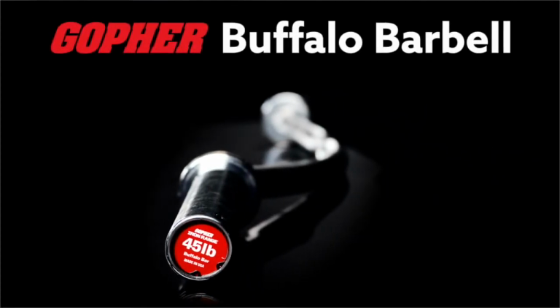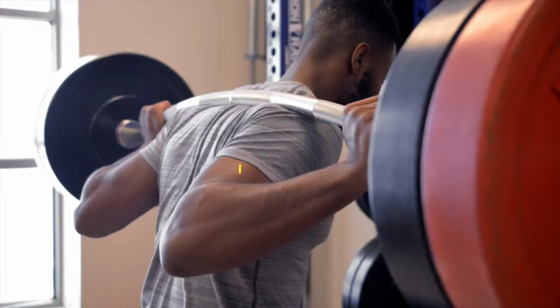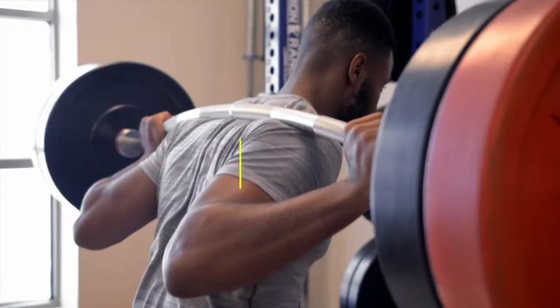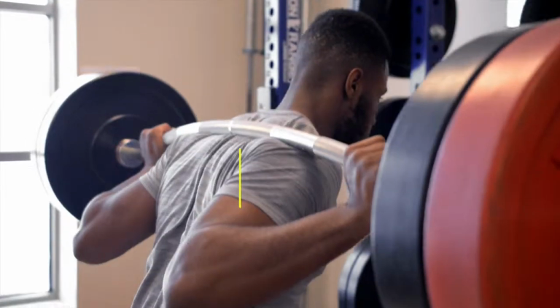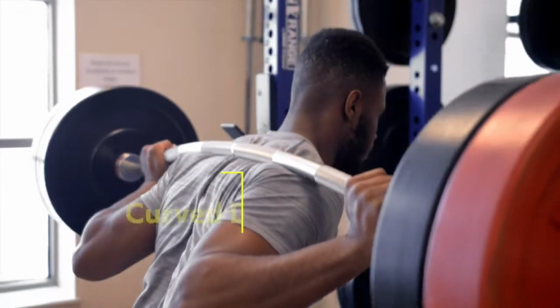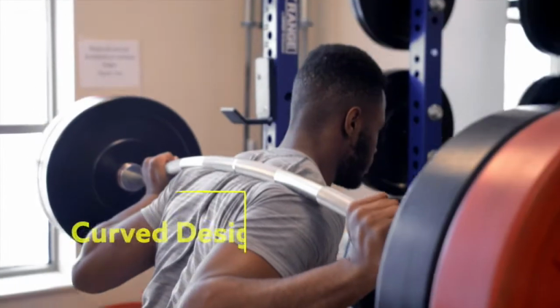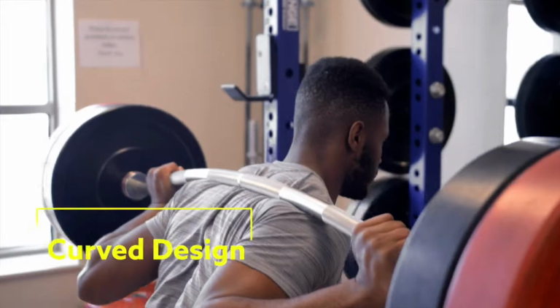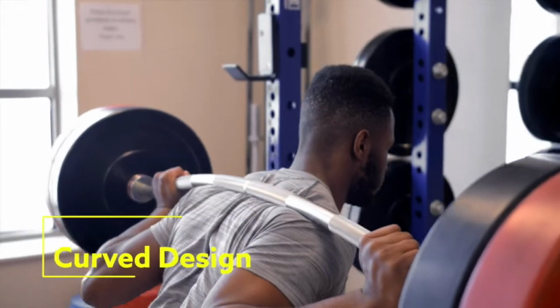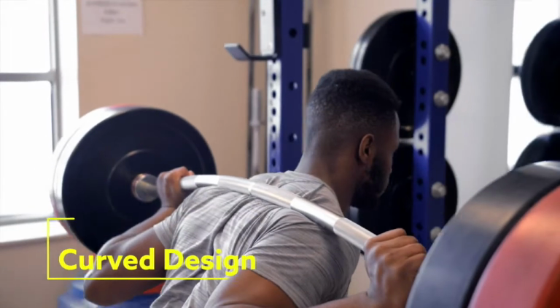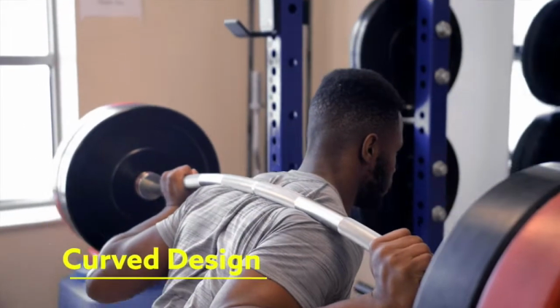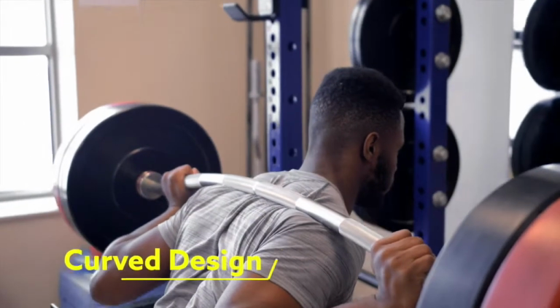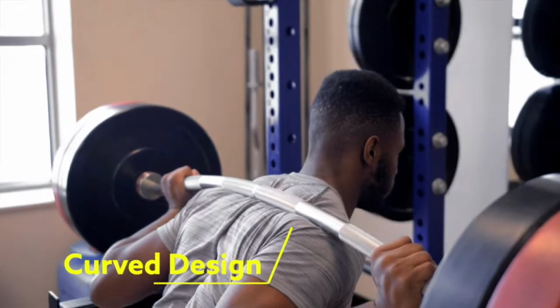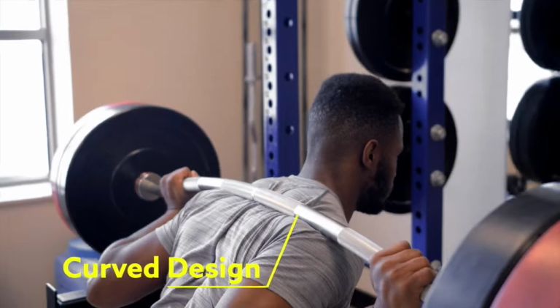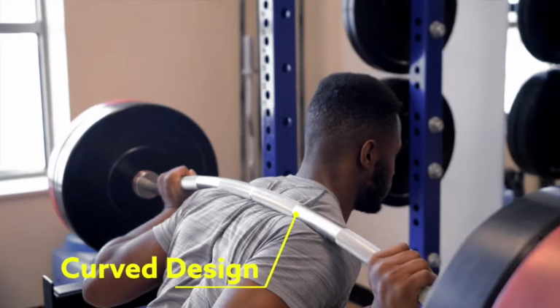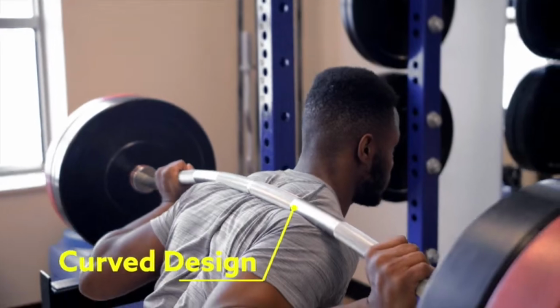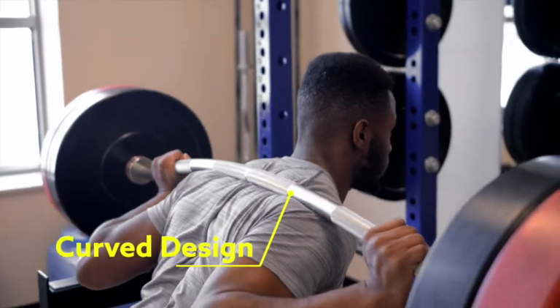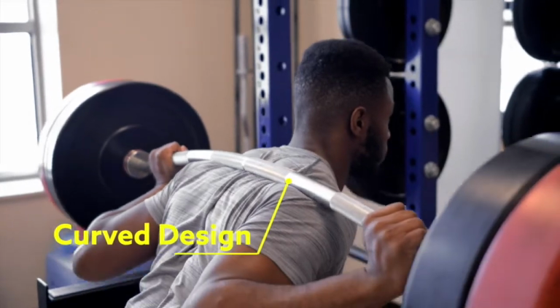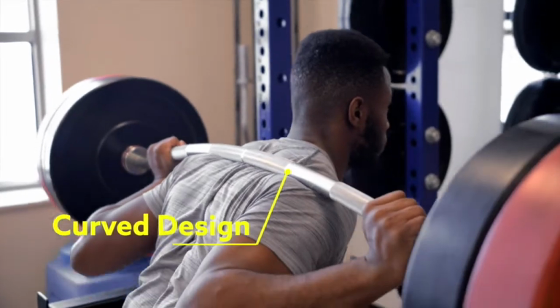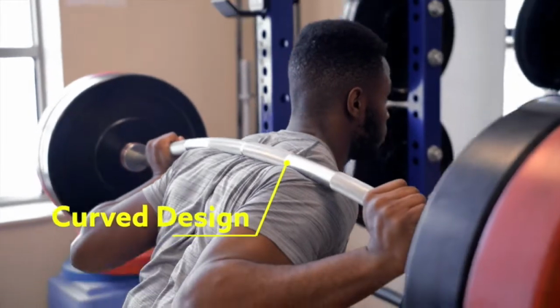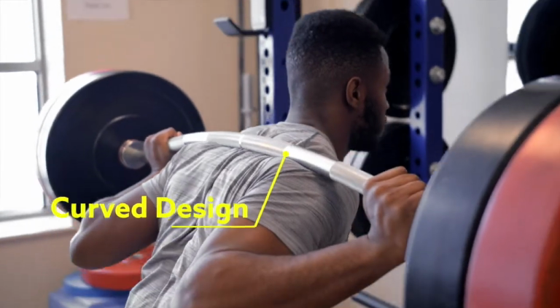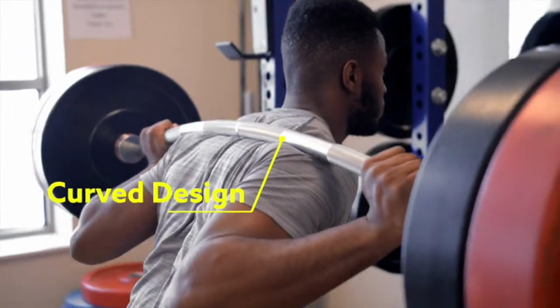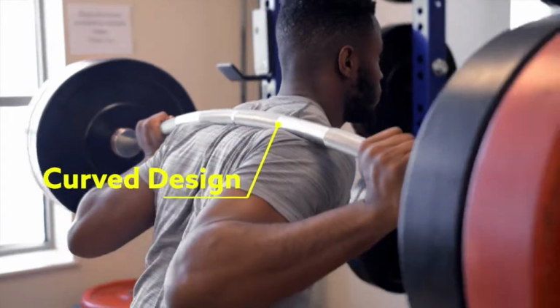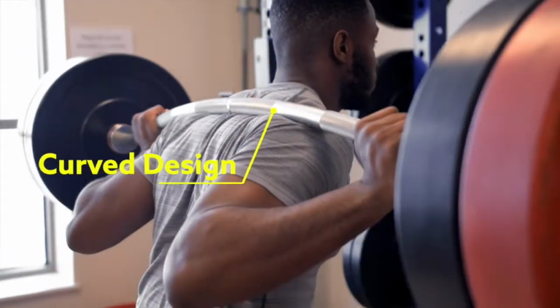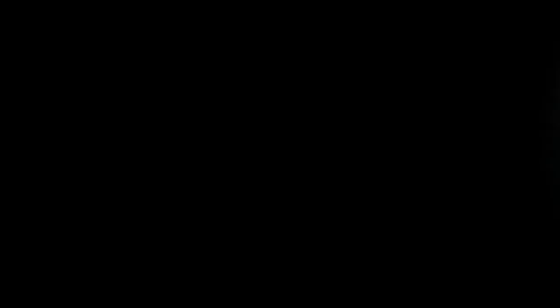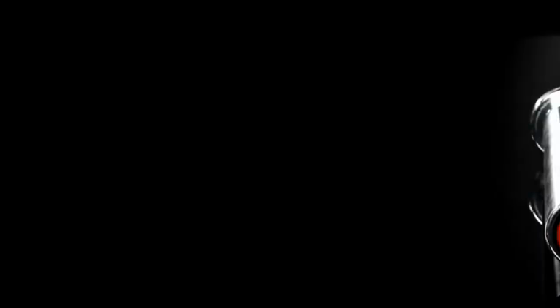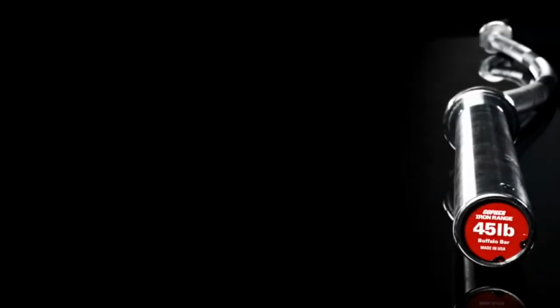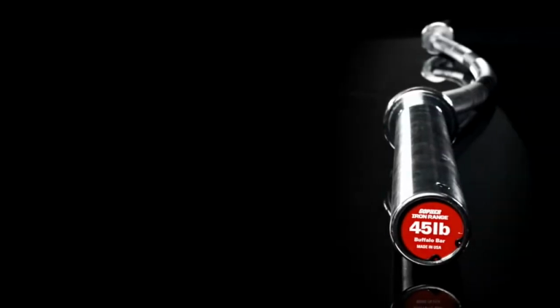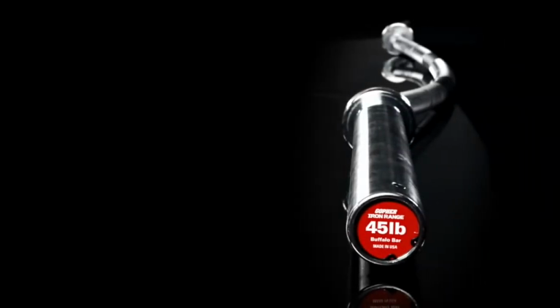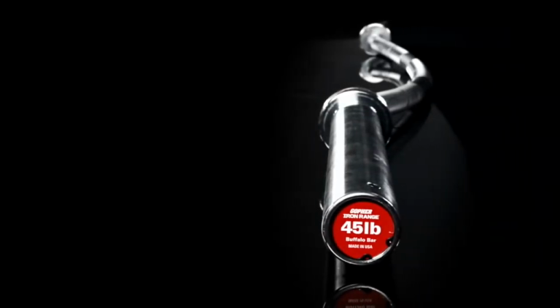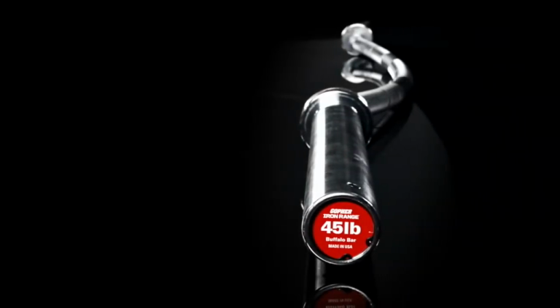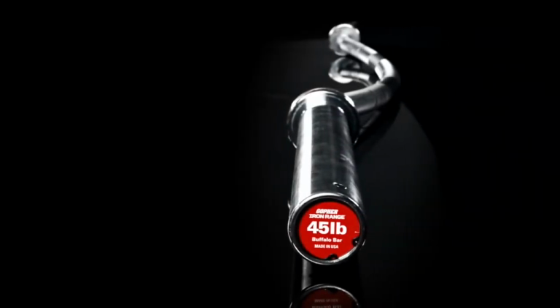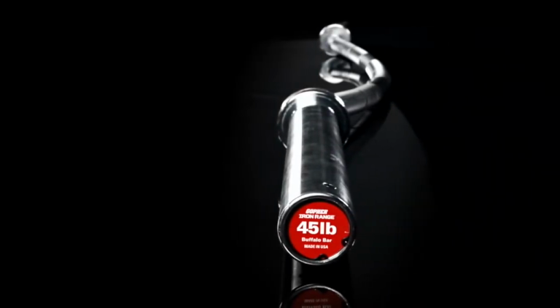Use a barbell with a slight curve to minimize the pain from your gains. Introducing Buffalo Barbell.